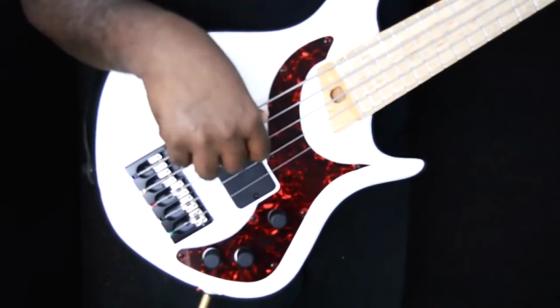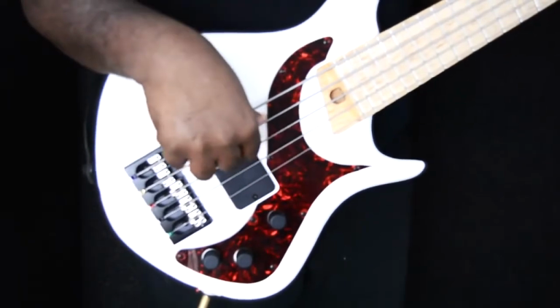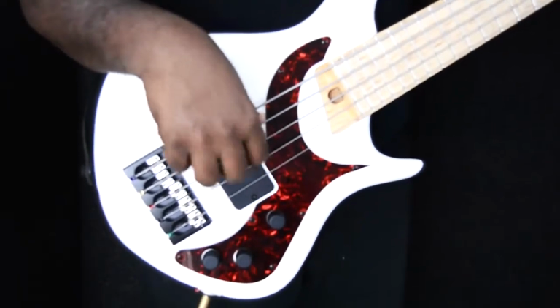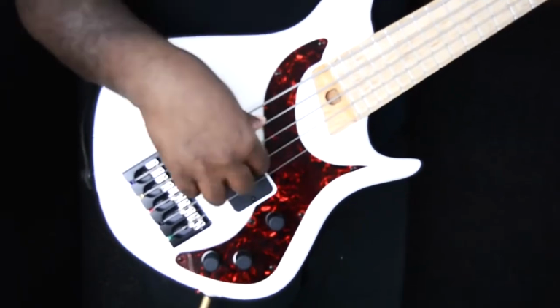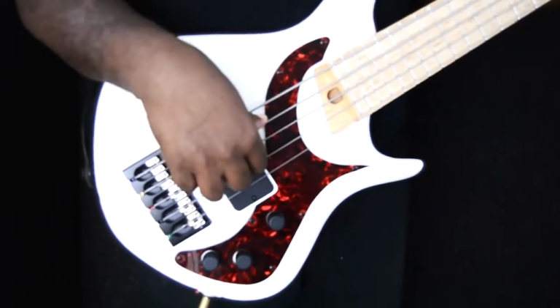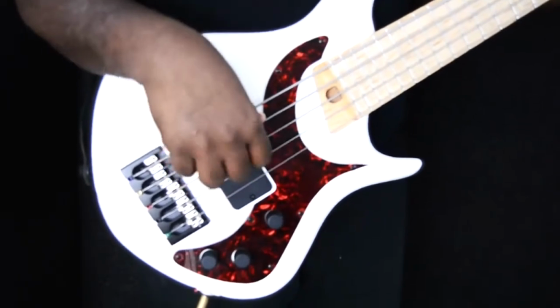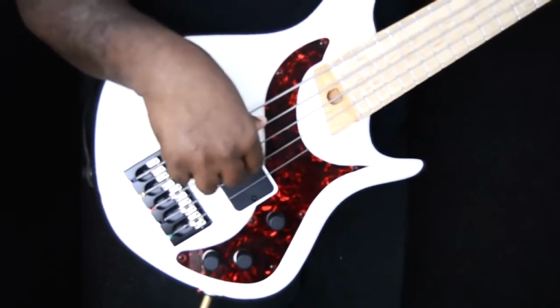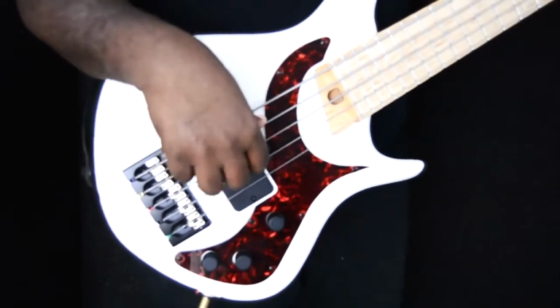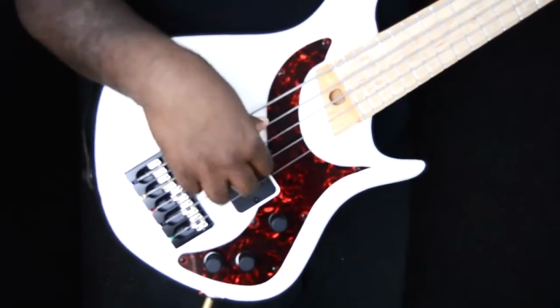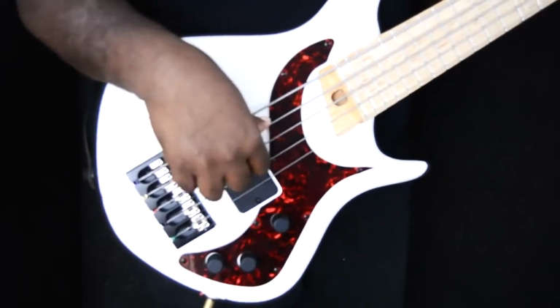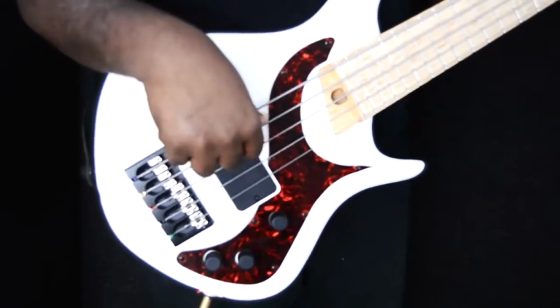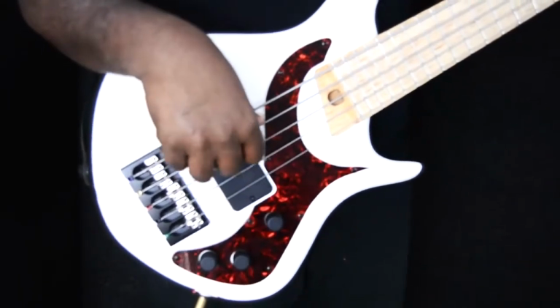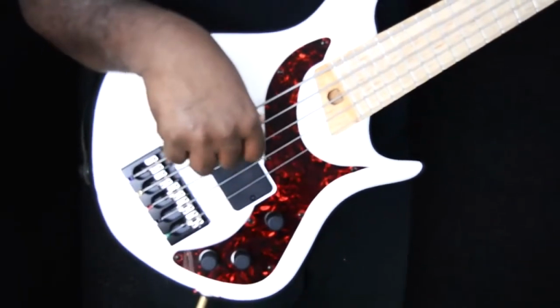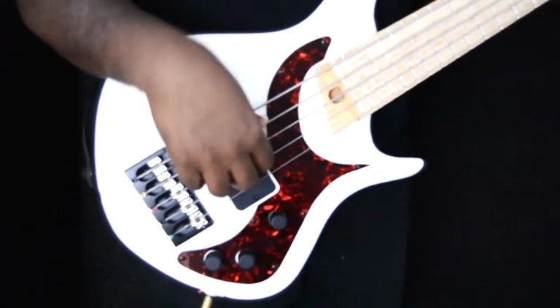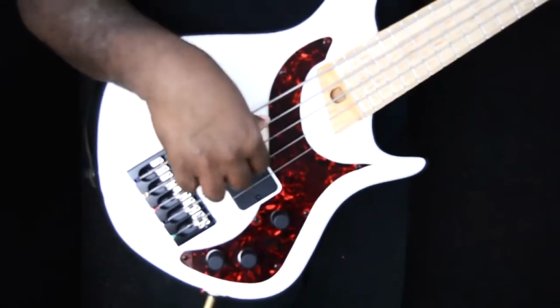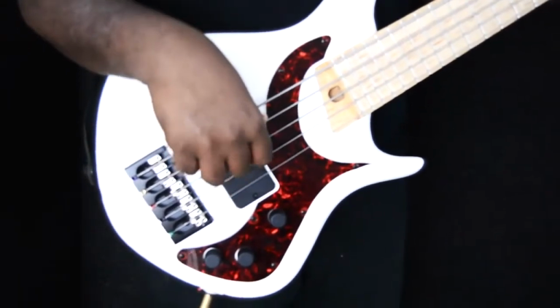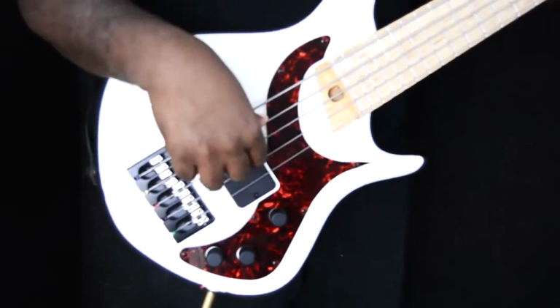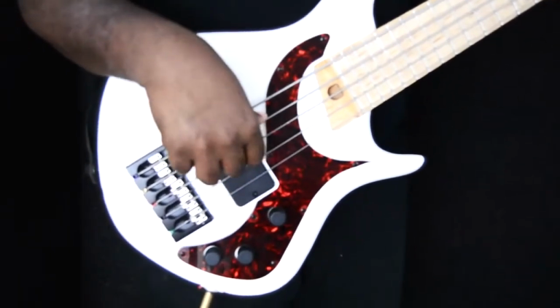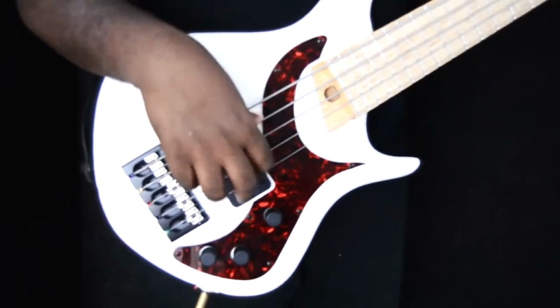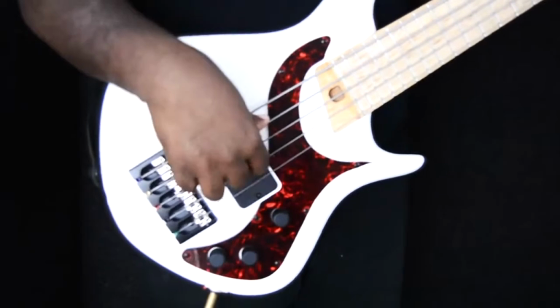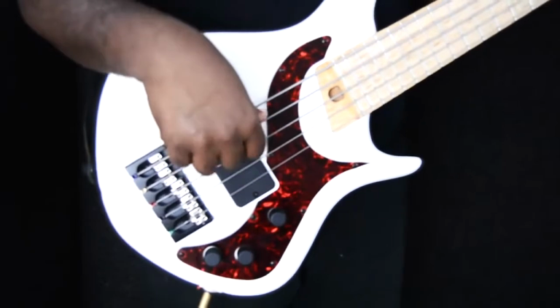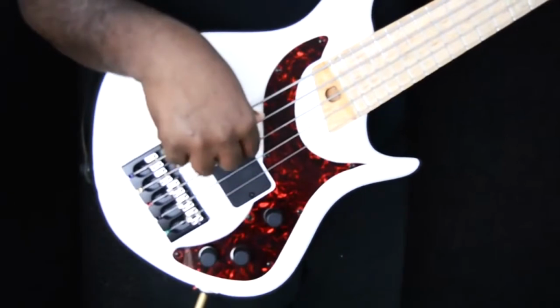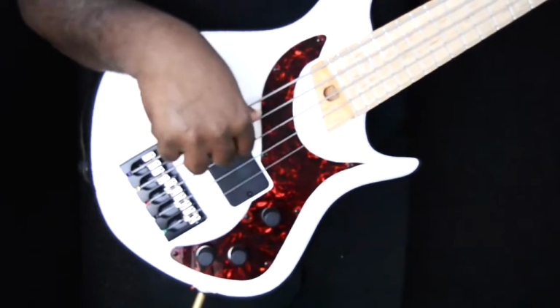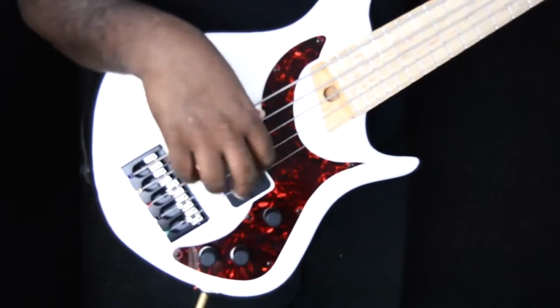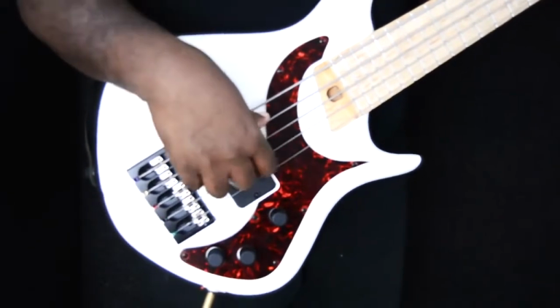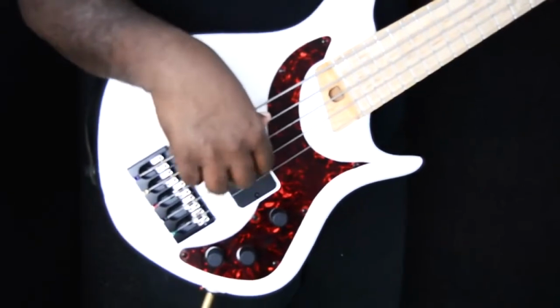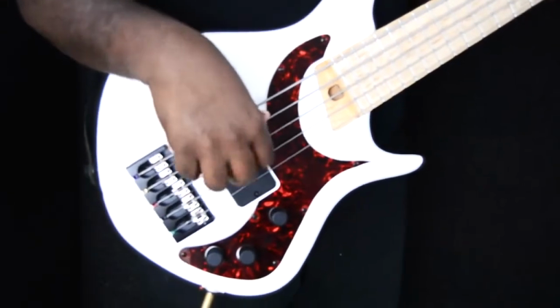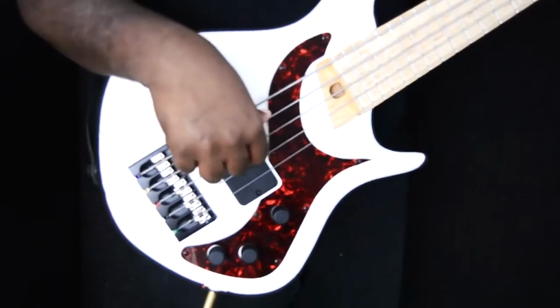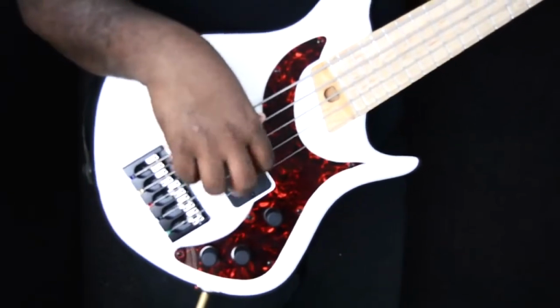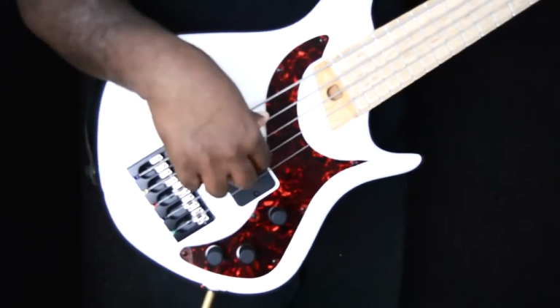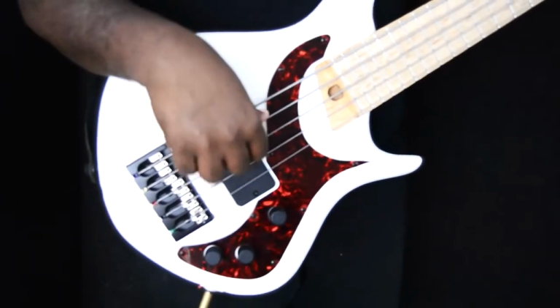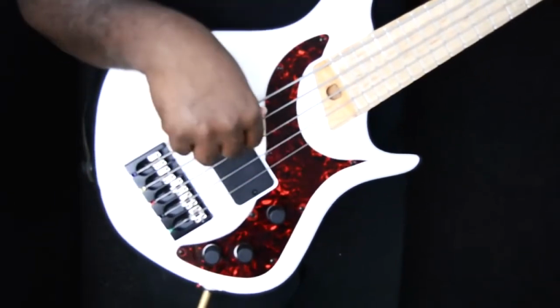For the 2J series, Bartolini combined two of their jazz pickups all in one housing, giving you the option of quad coil and split coil.